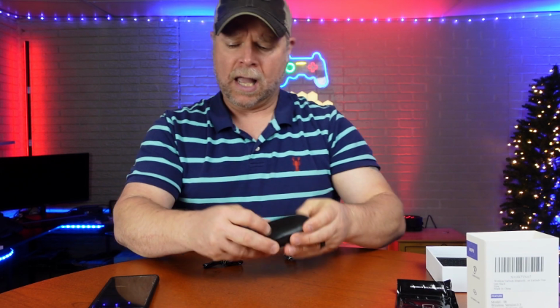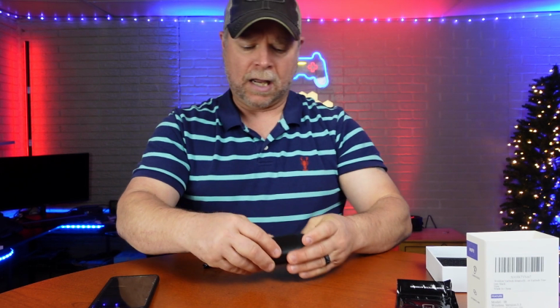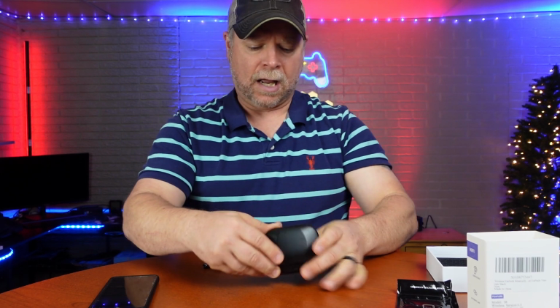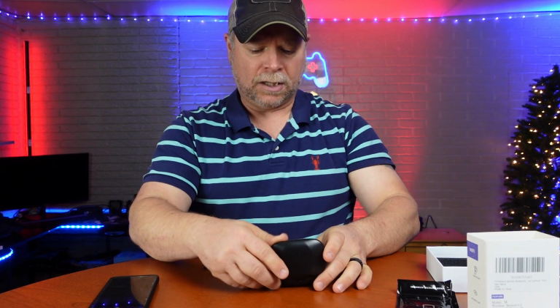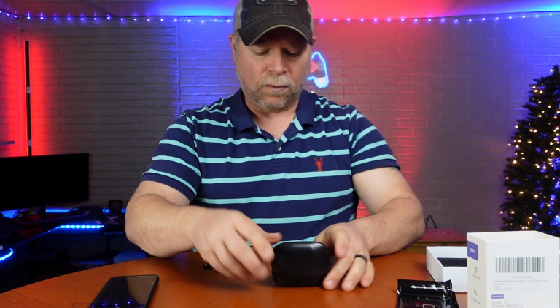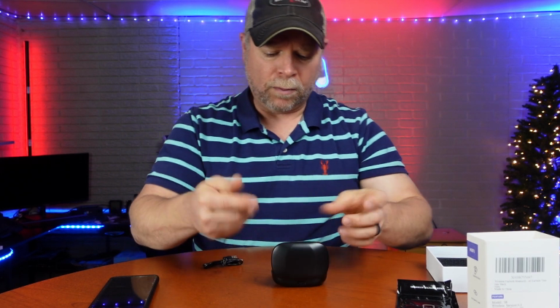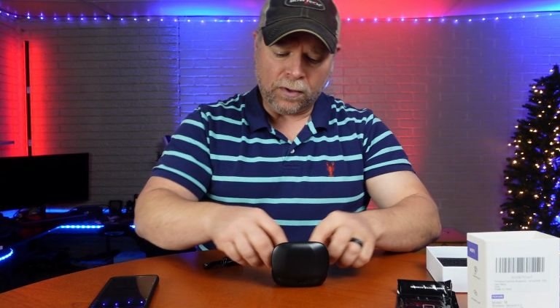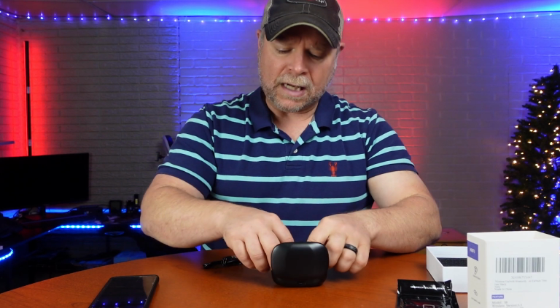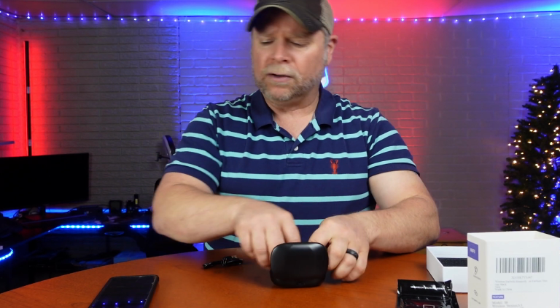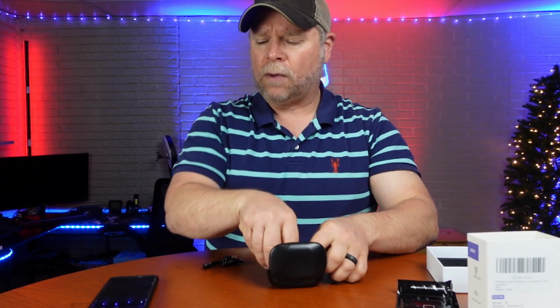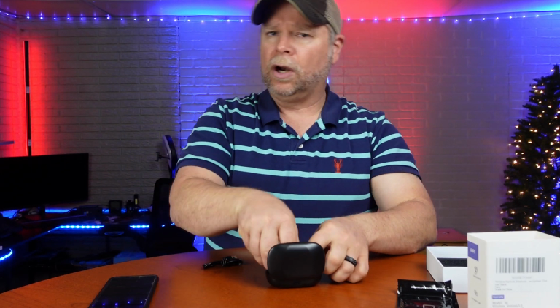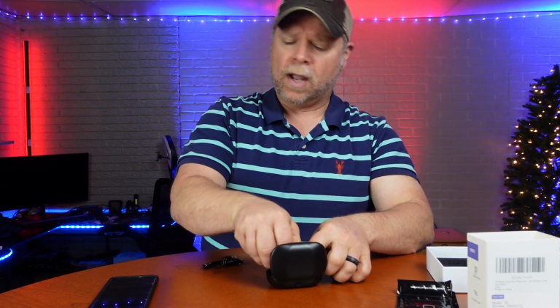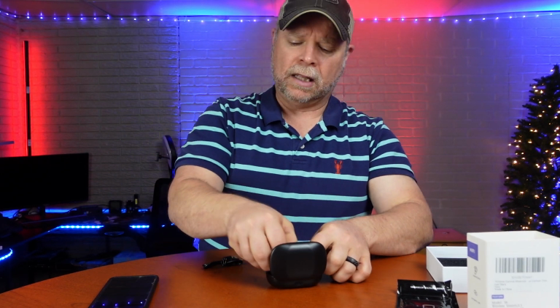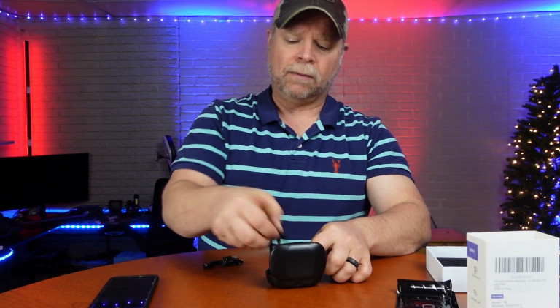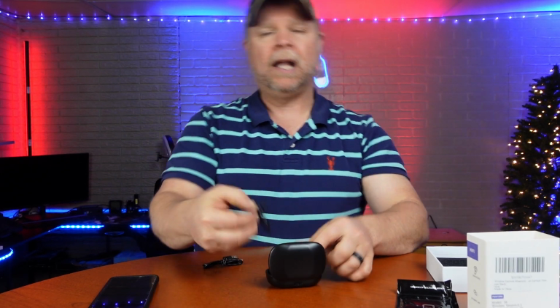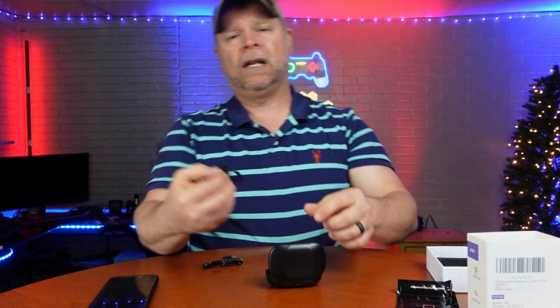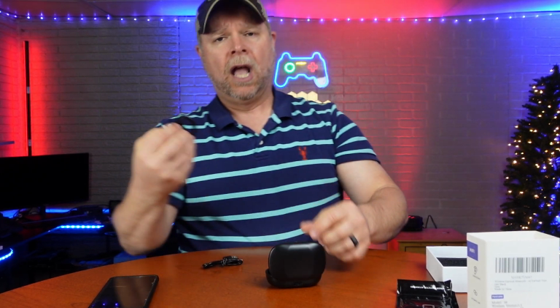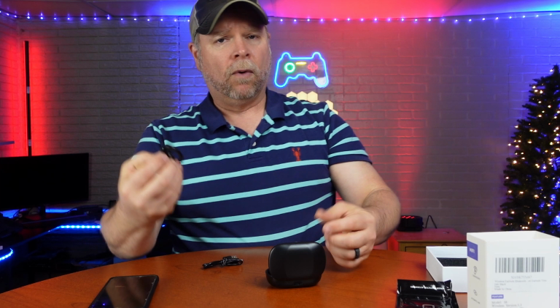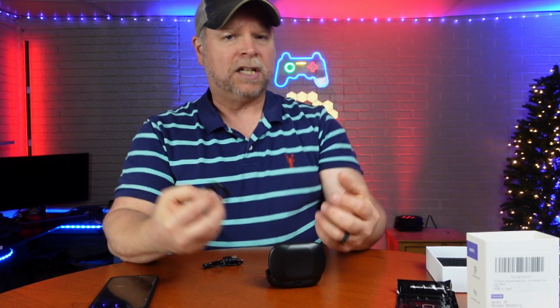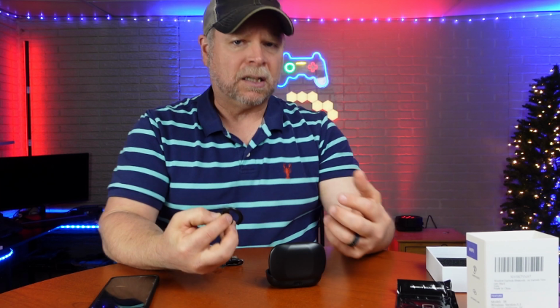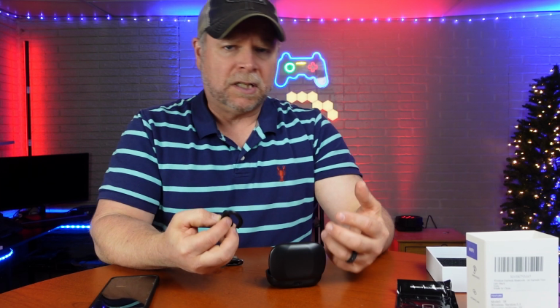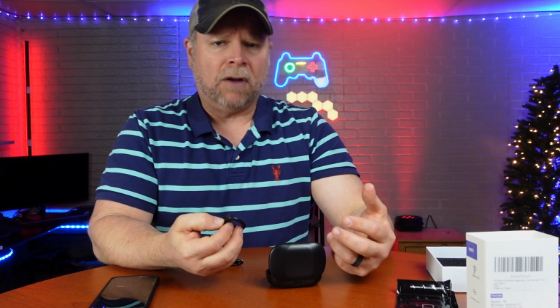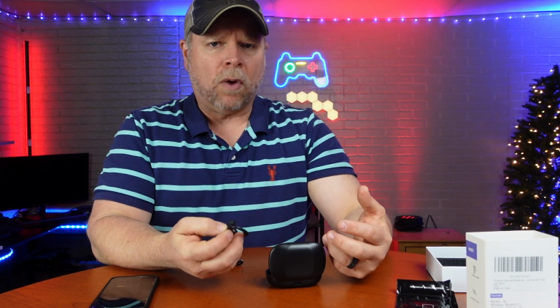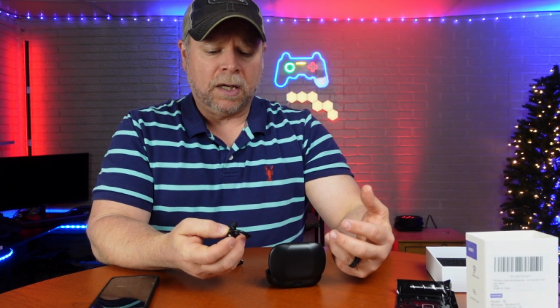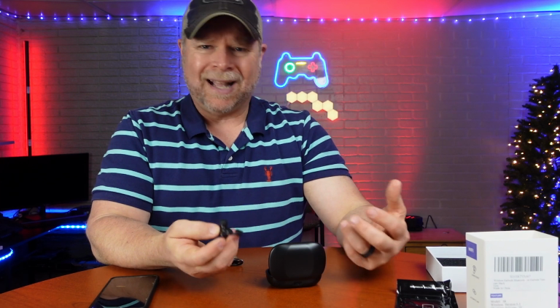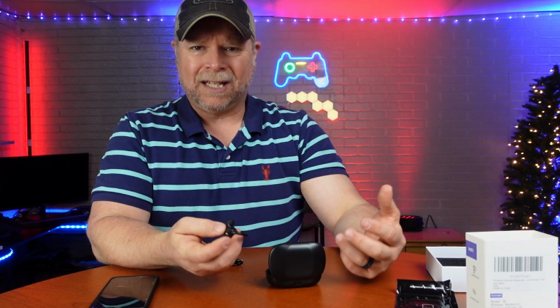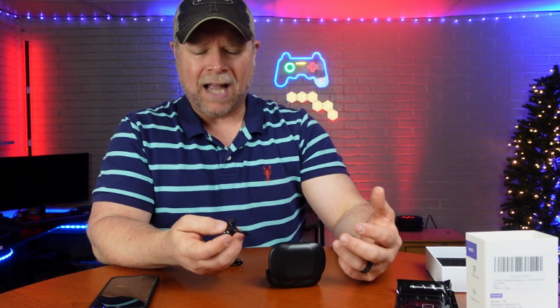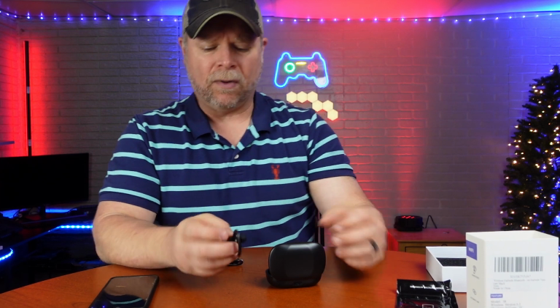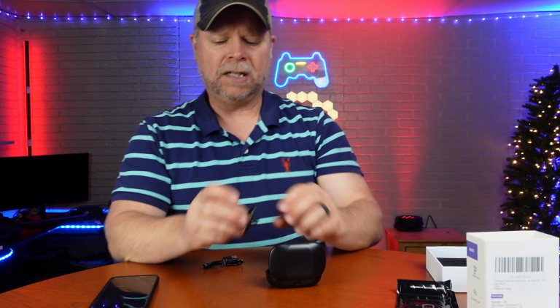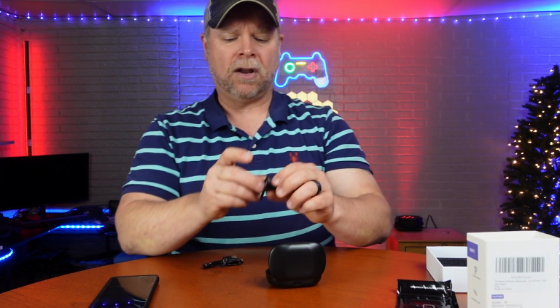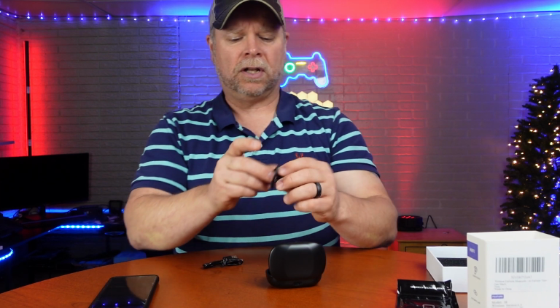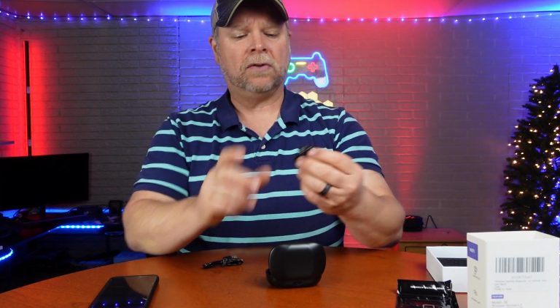When we pull these out, we're going to go ahead and get them connected. We're going to check some of the sound quality and see how easy they are to use.